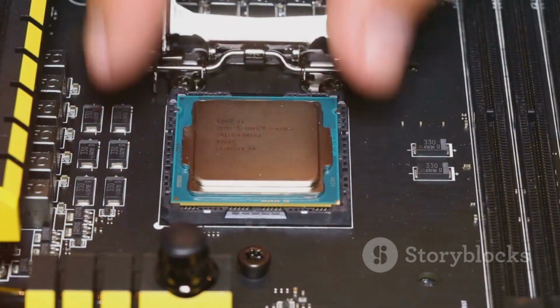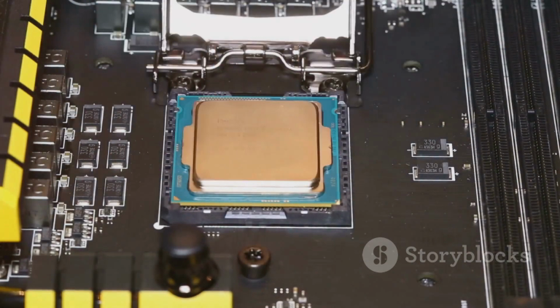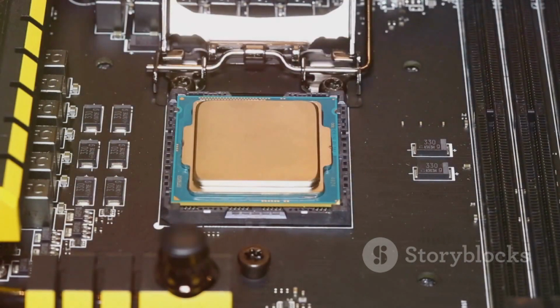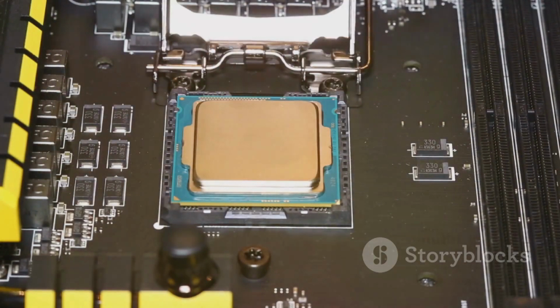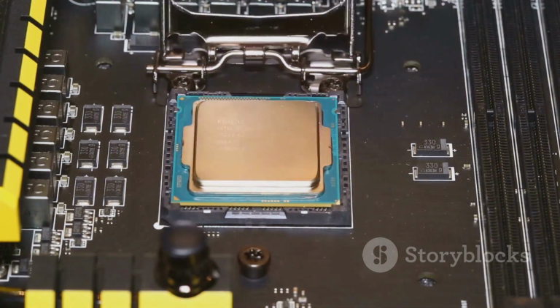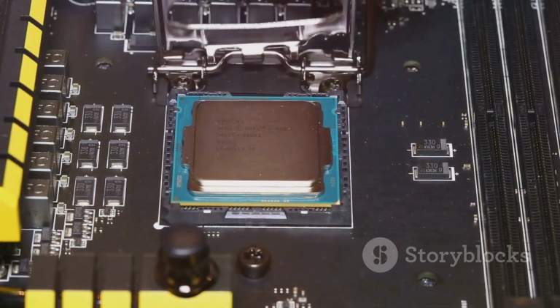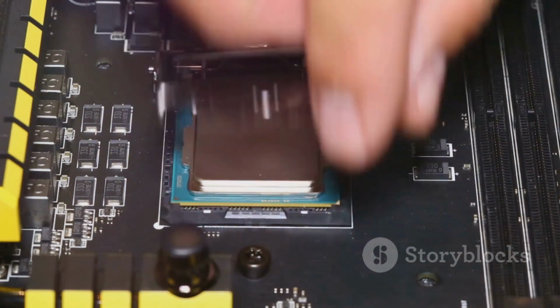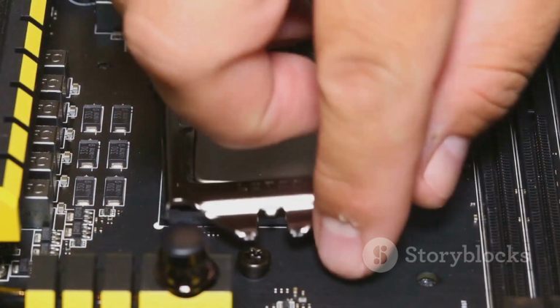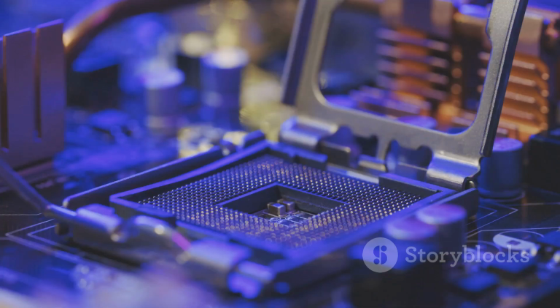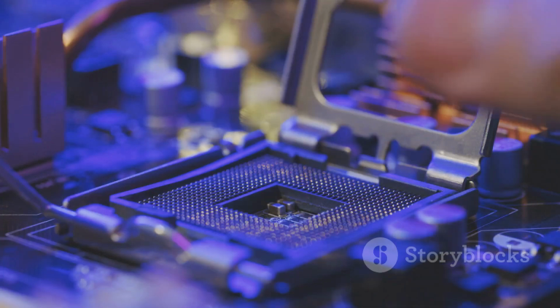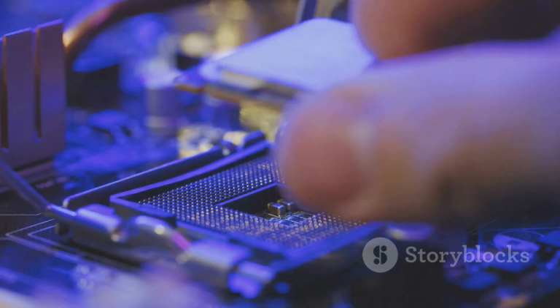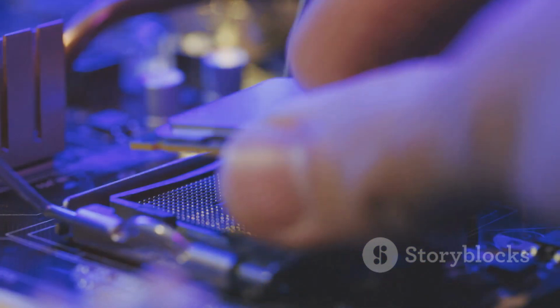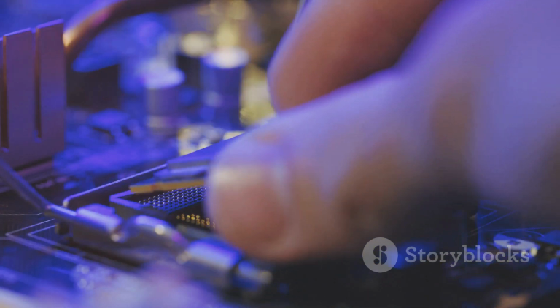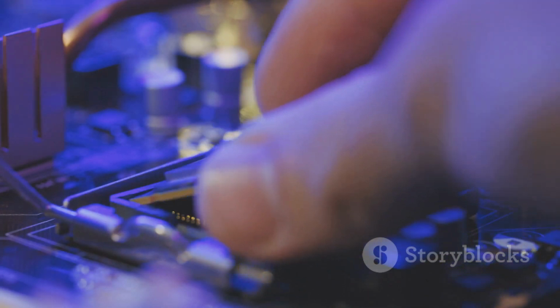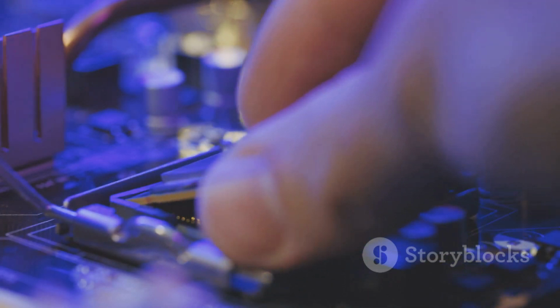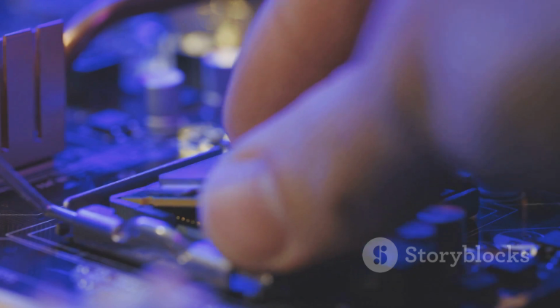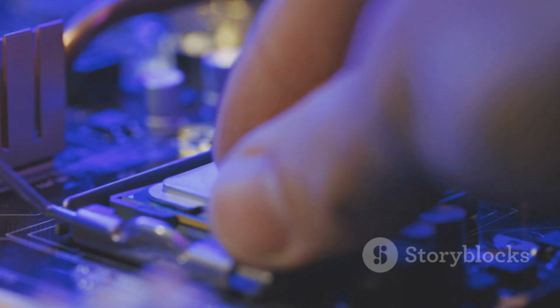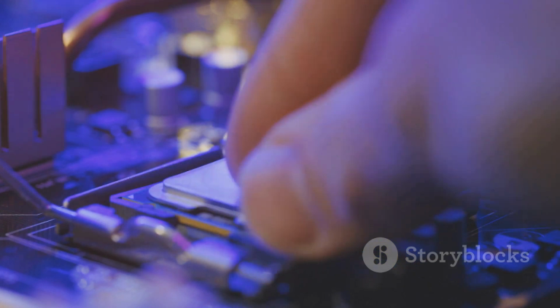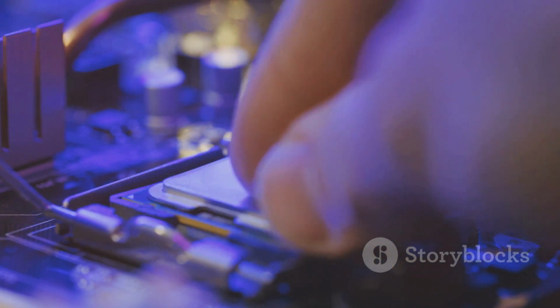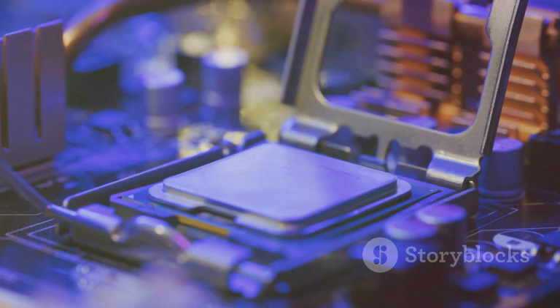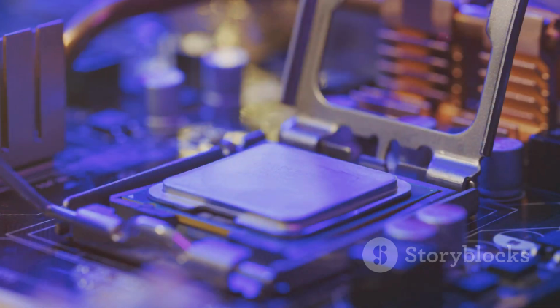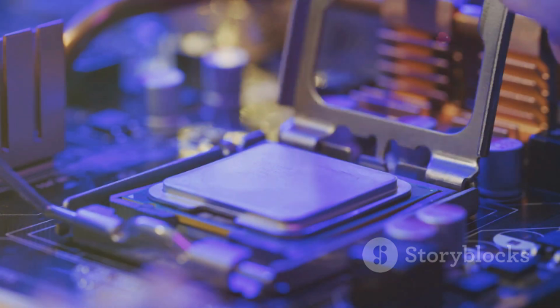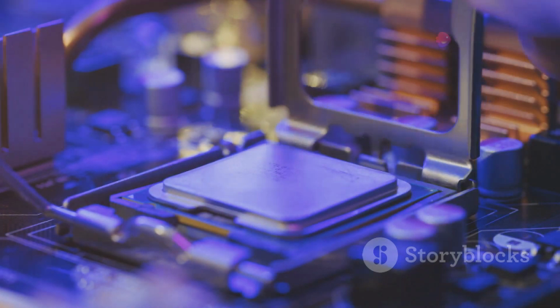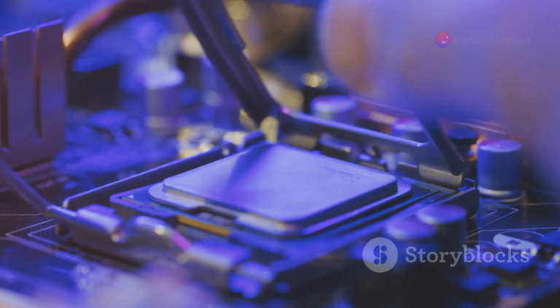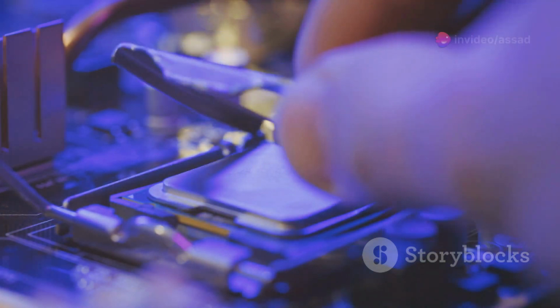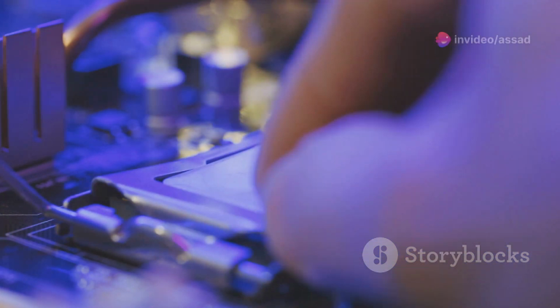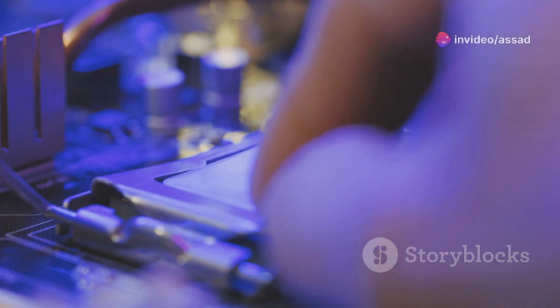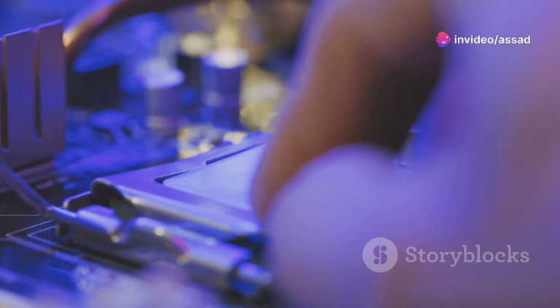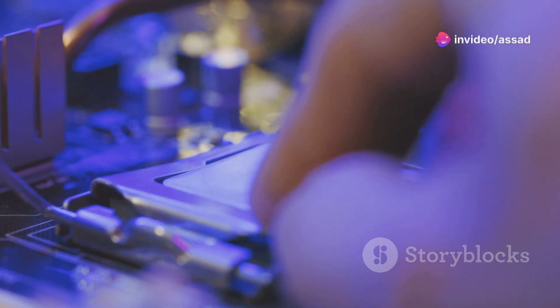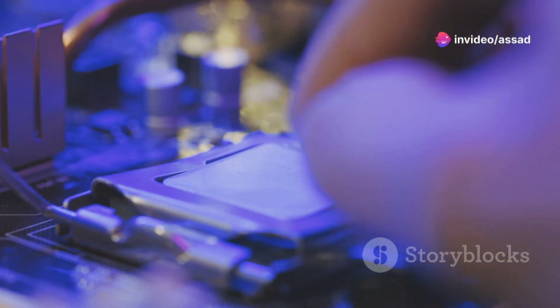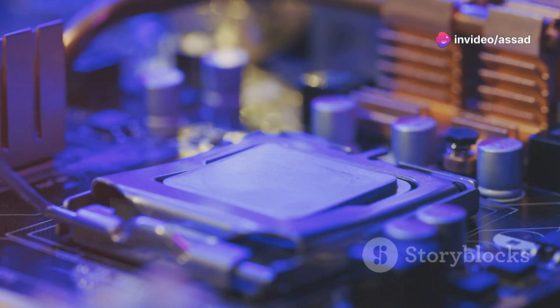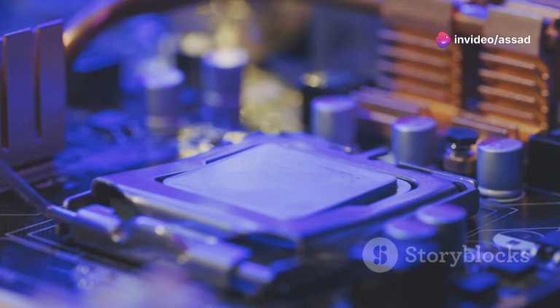Worried about compatibility? Fear not. This bad boy fits perfectly in an AM5 socket, ready to drop into your build.